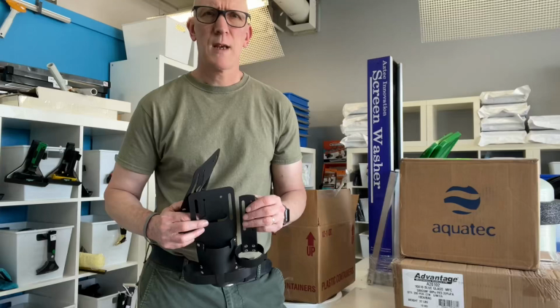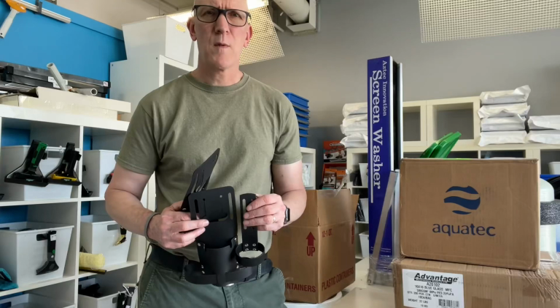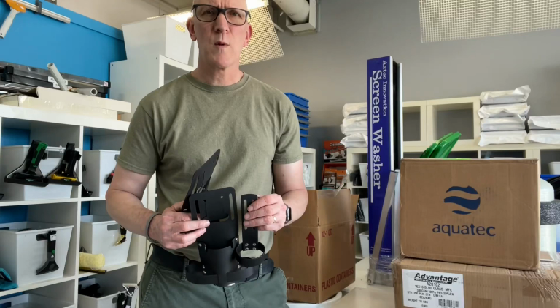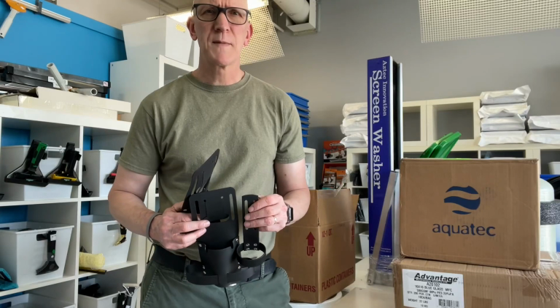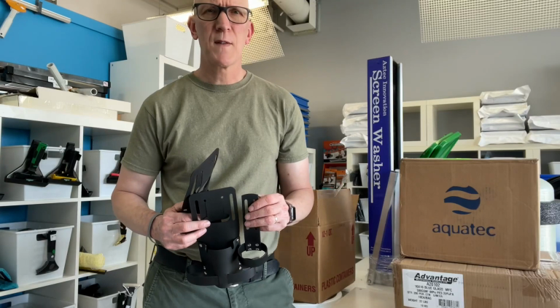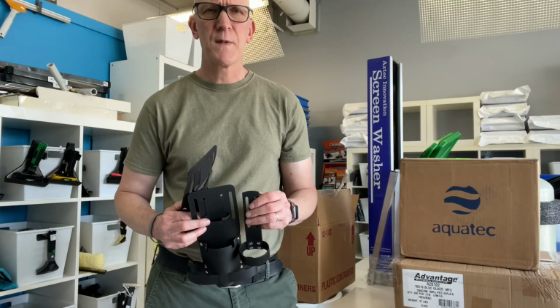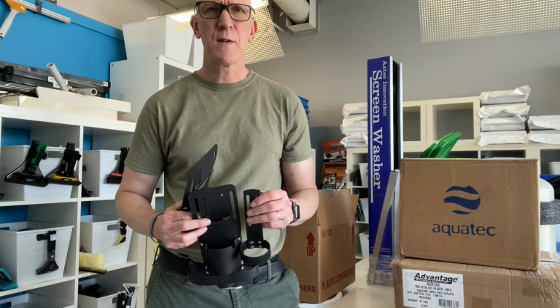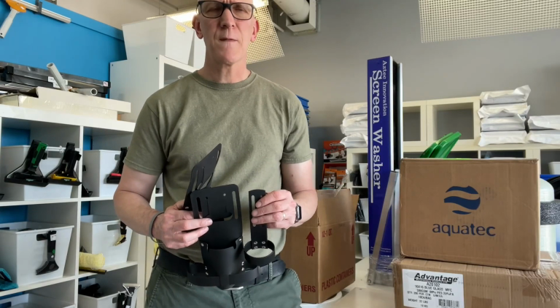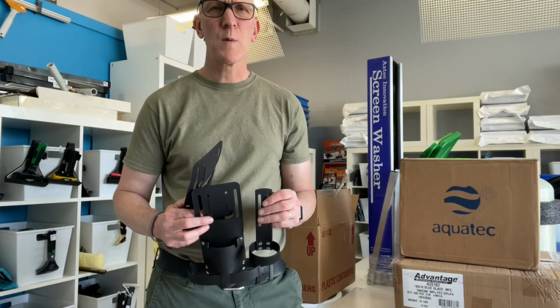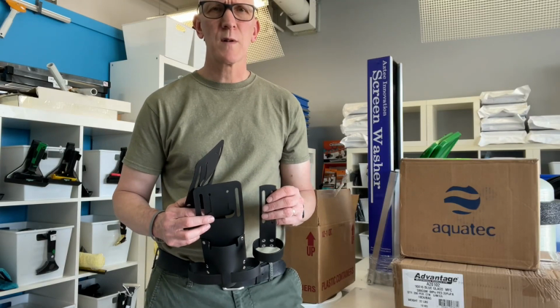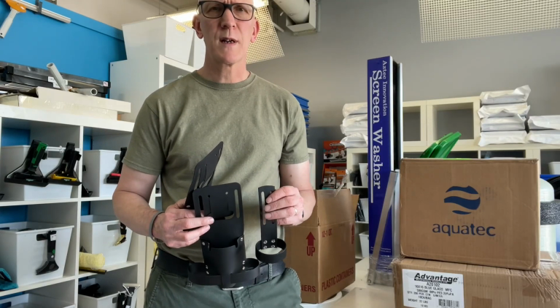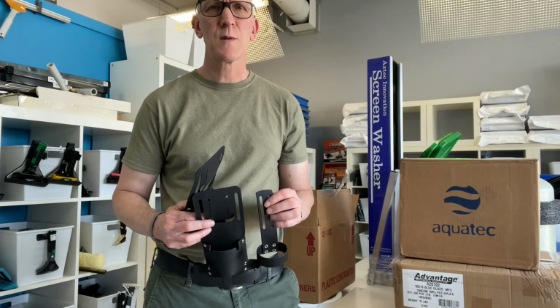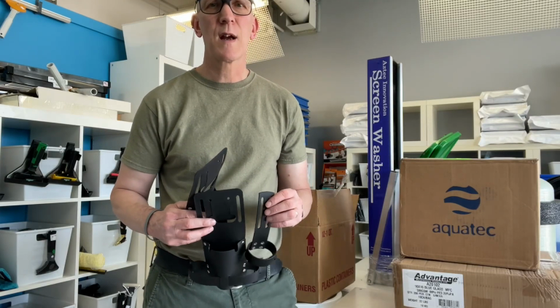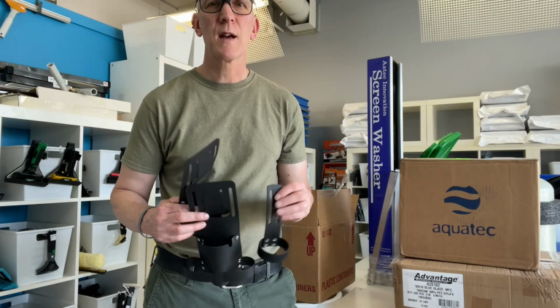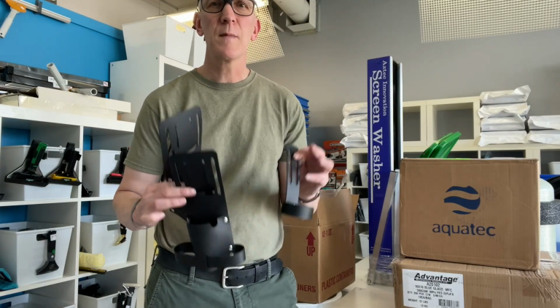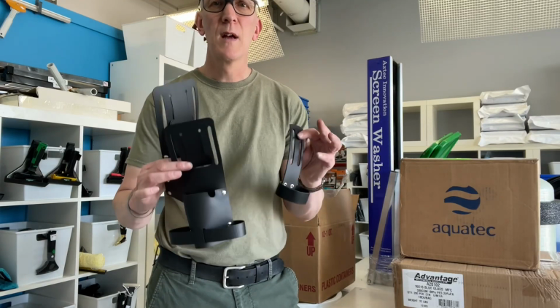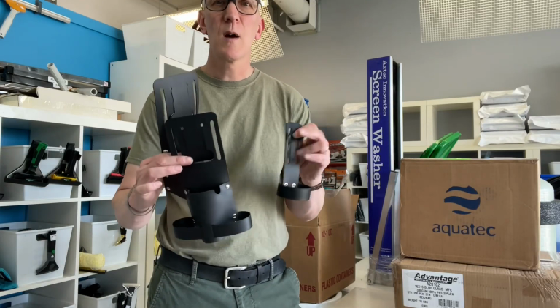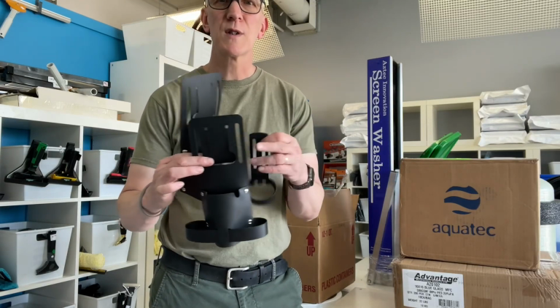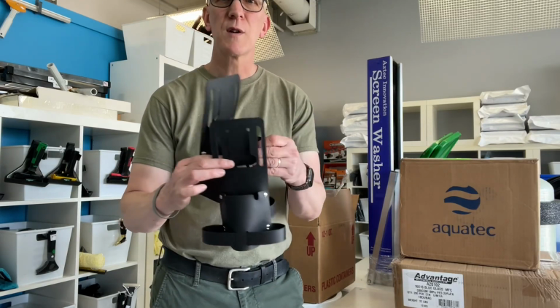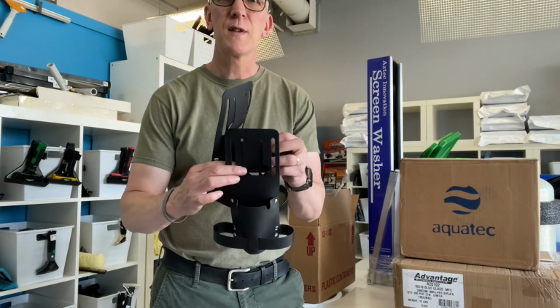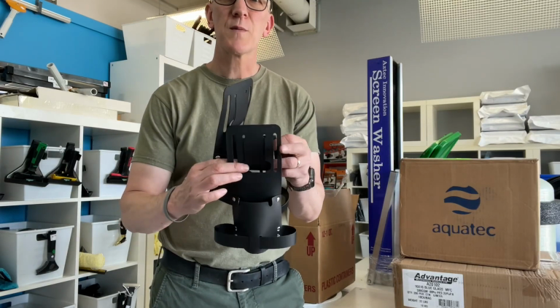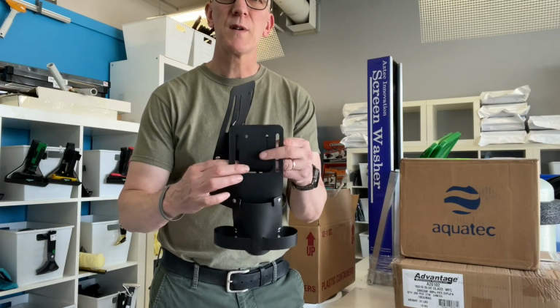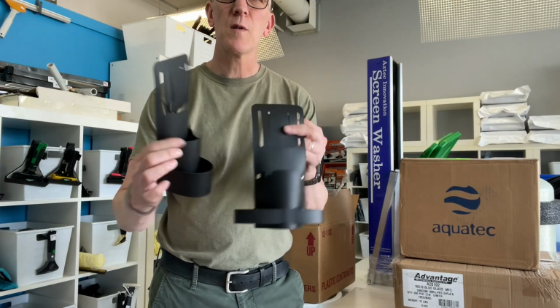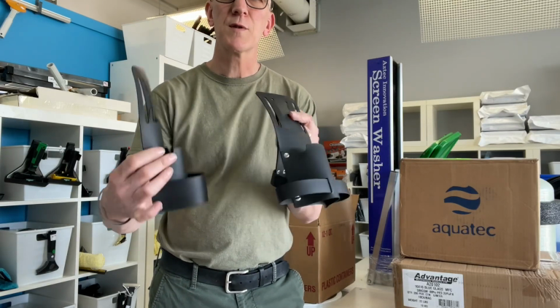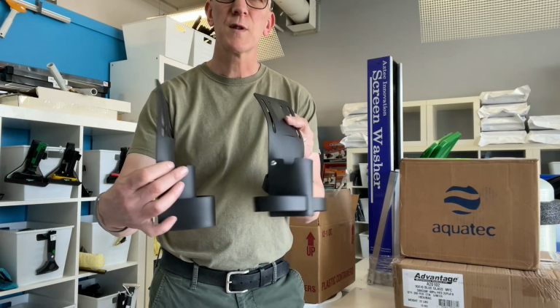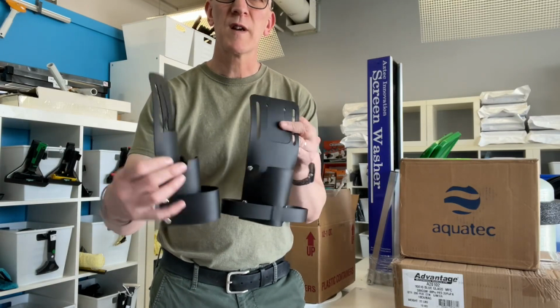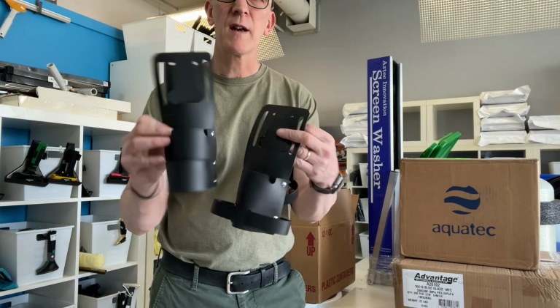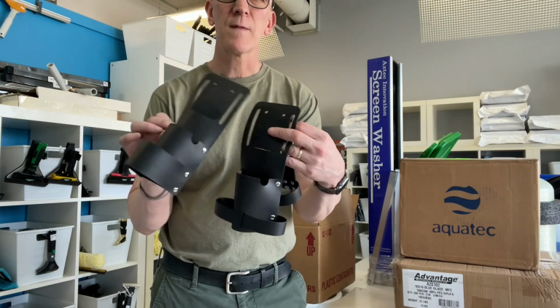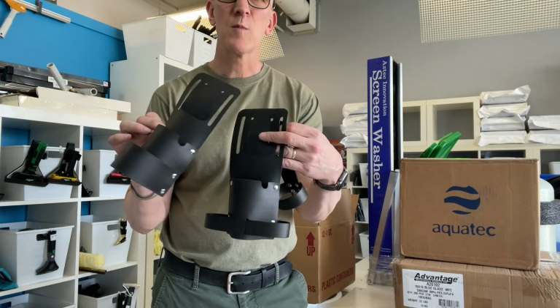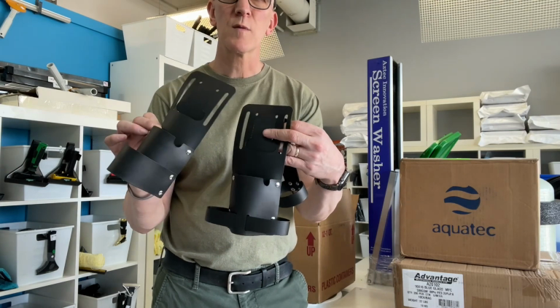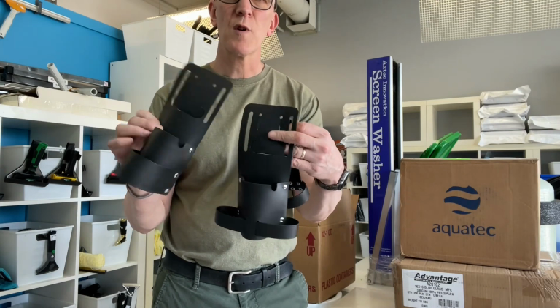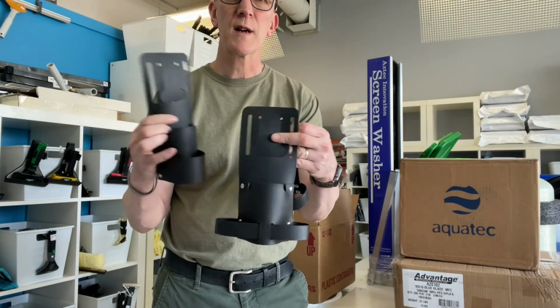Hey everyone, welcome to another video here from thewindowcleaningstore.com. I want to show you these three new holsters that we've got here from World Products.